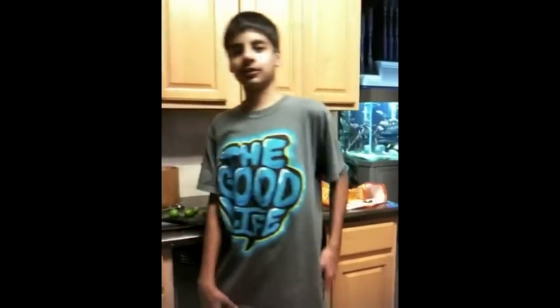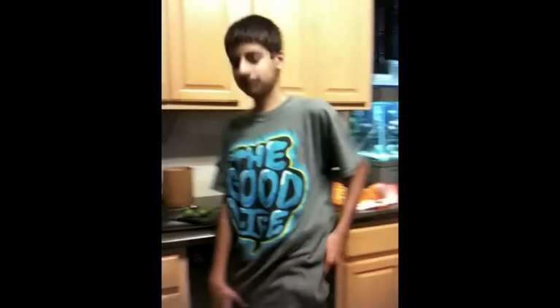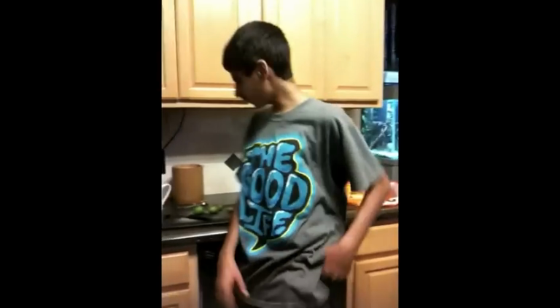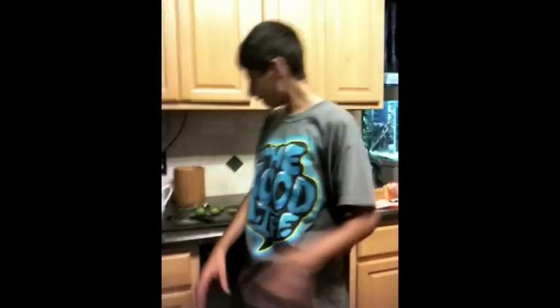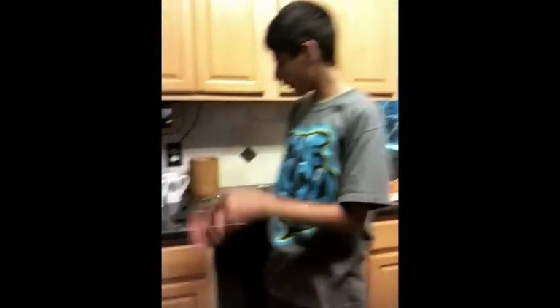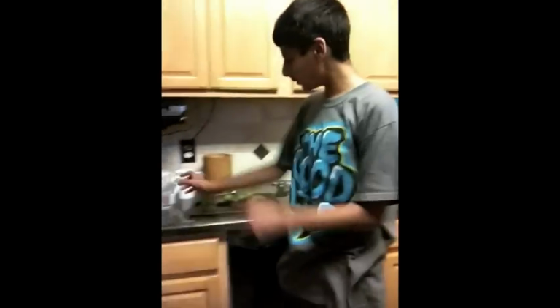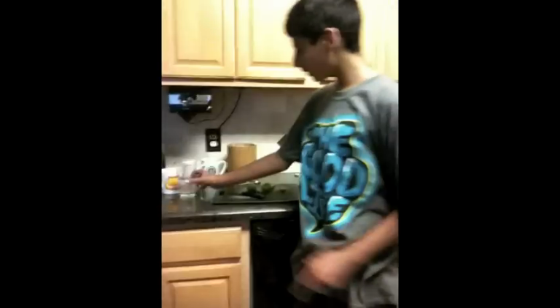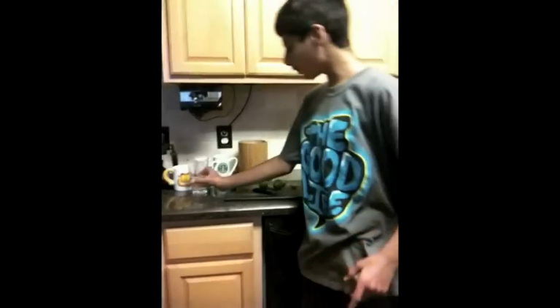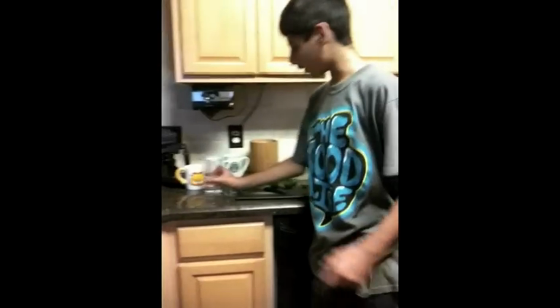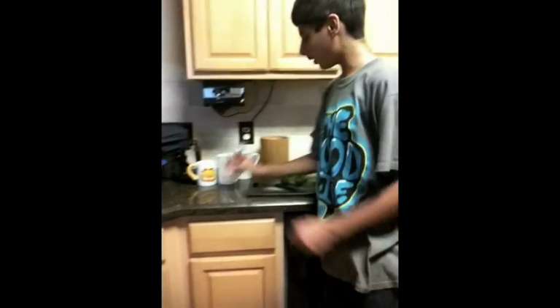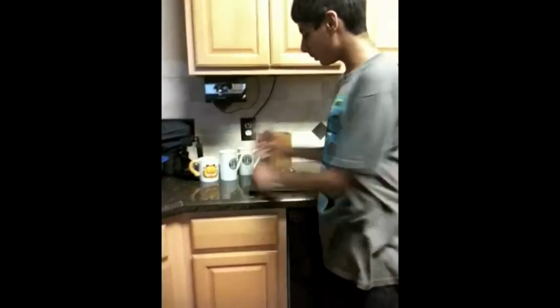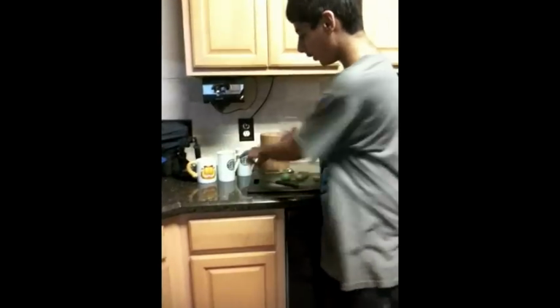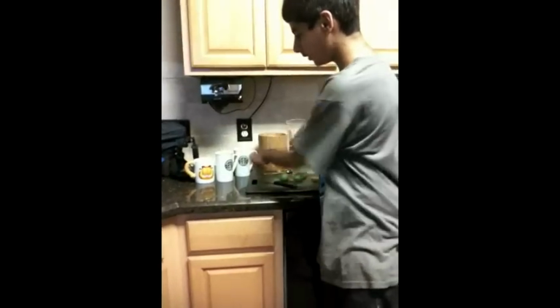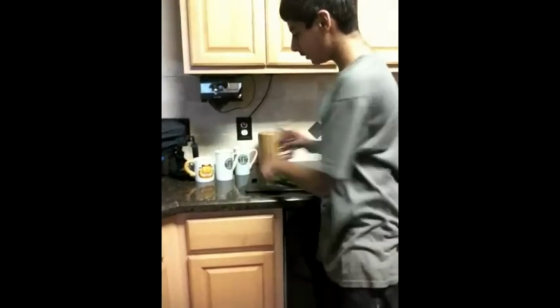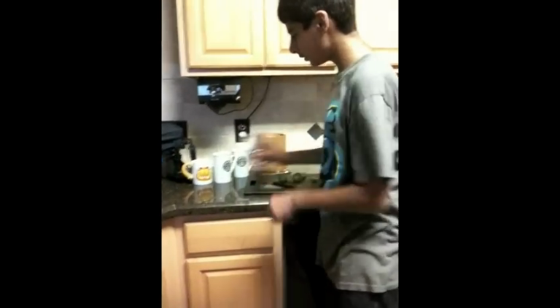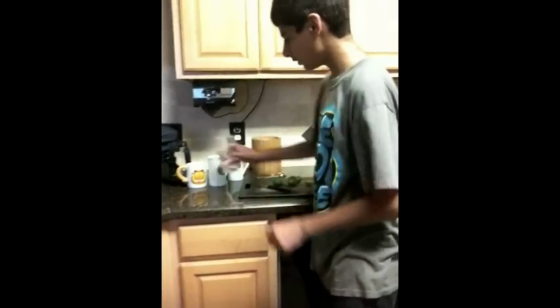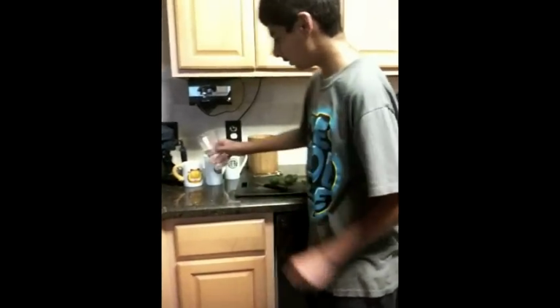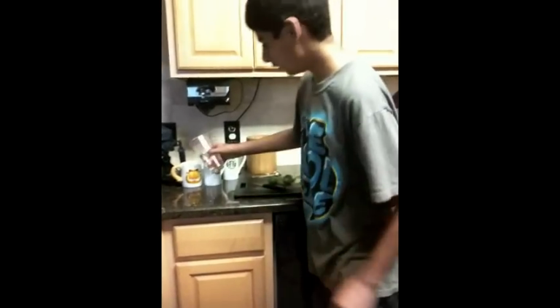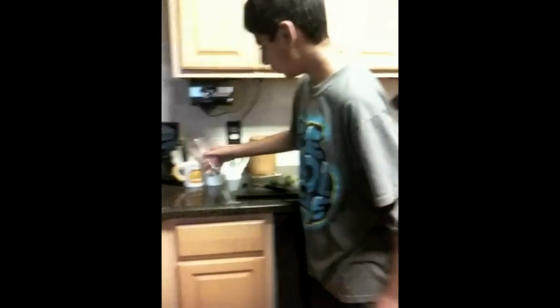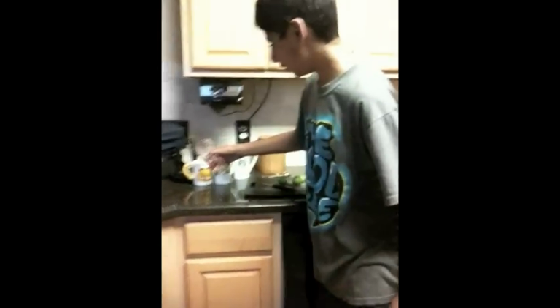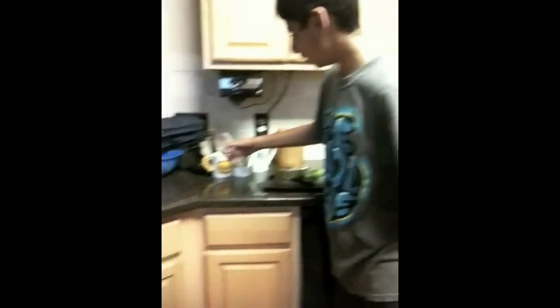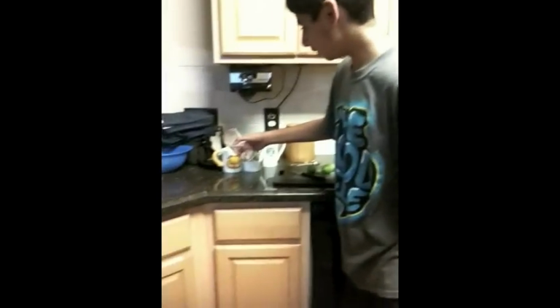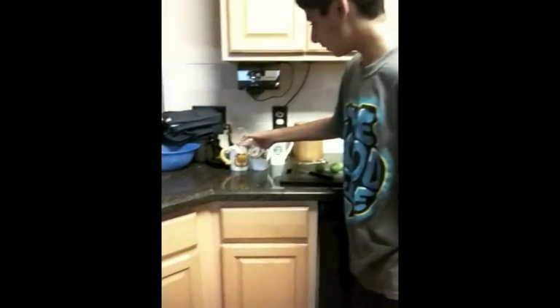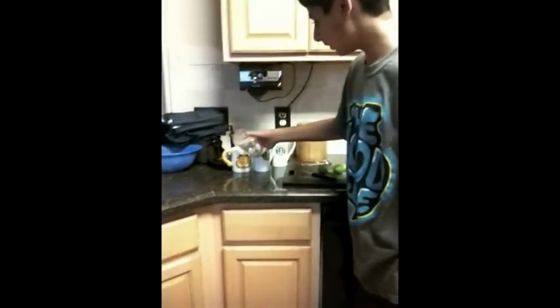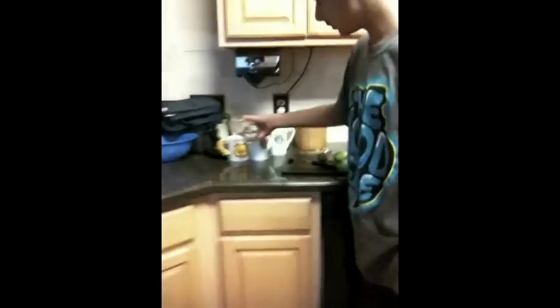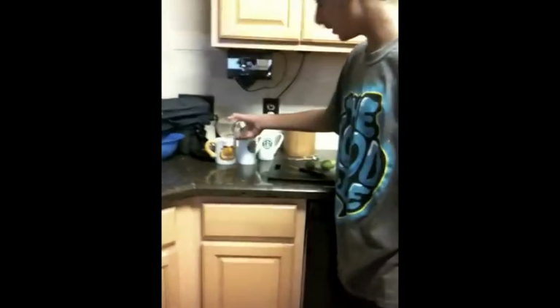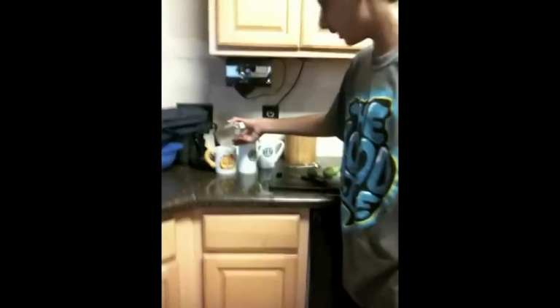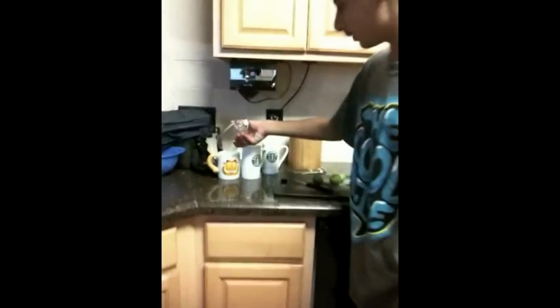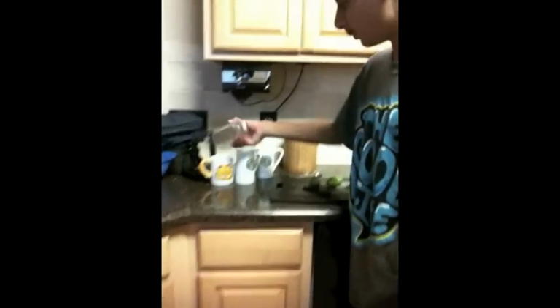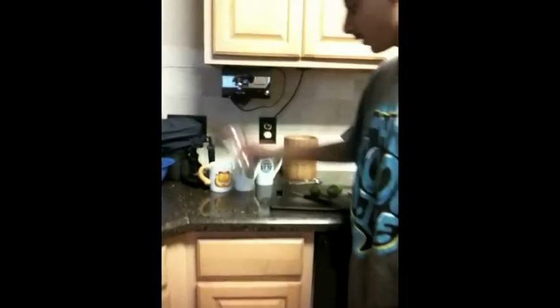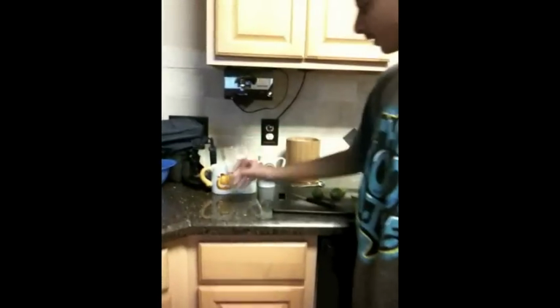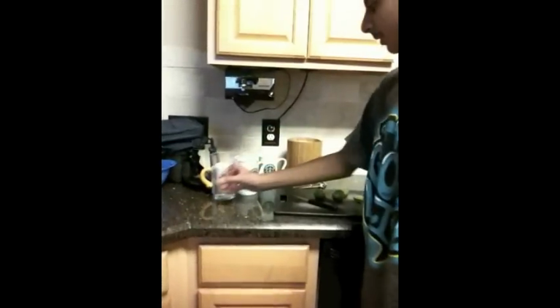First you need to put water. Already put water in these two, then you can just put six ounces of water in that one.